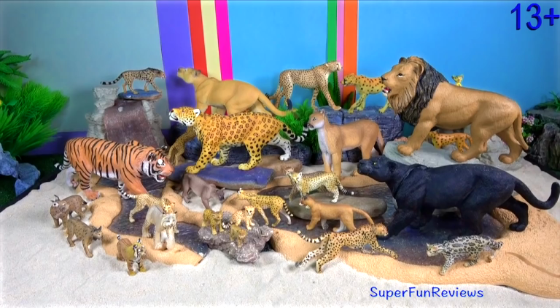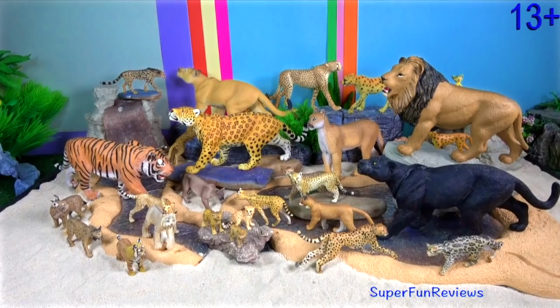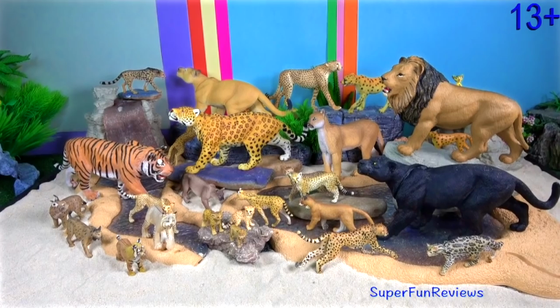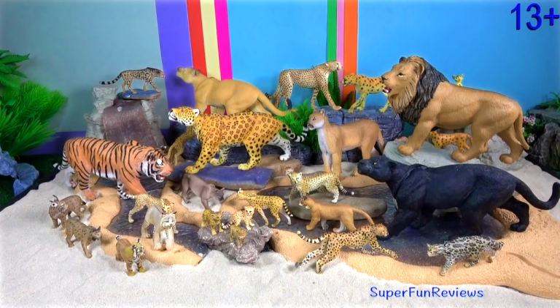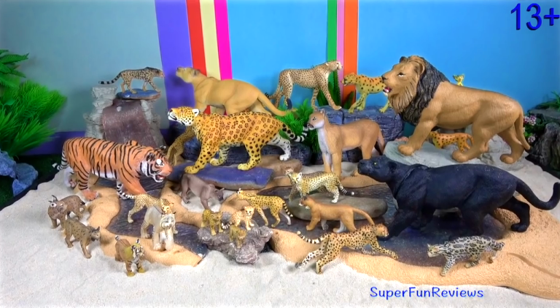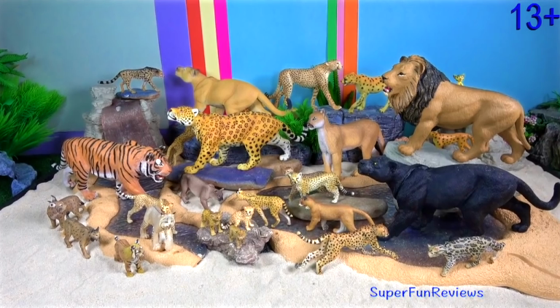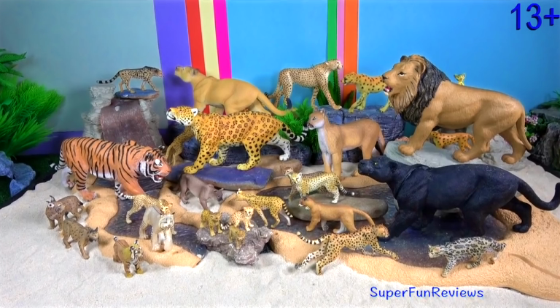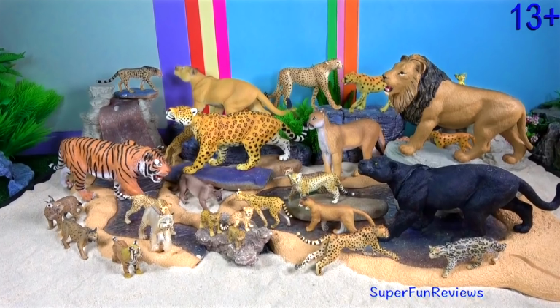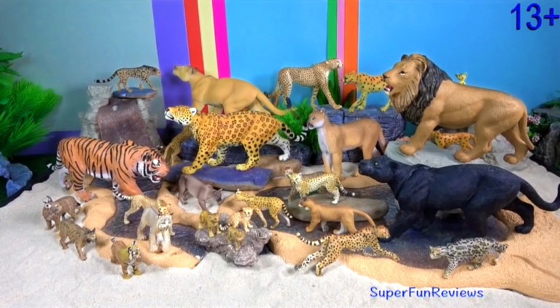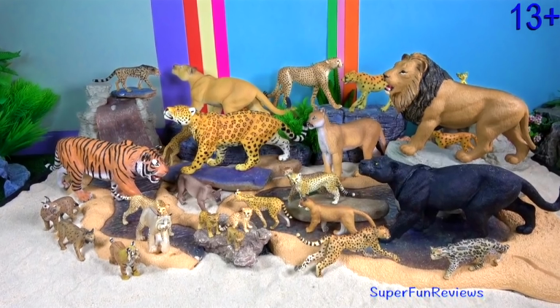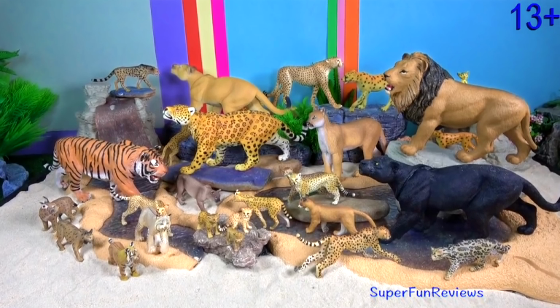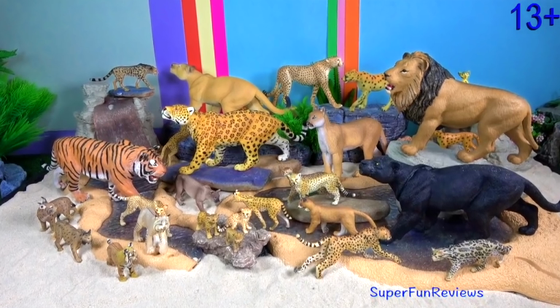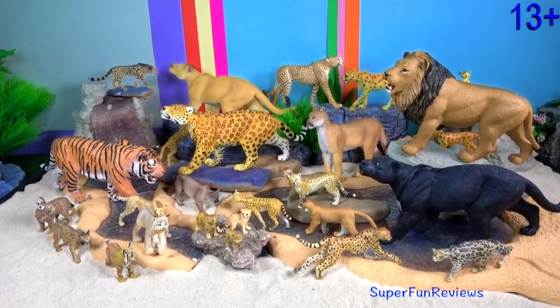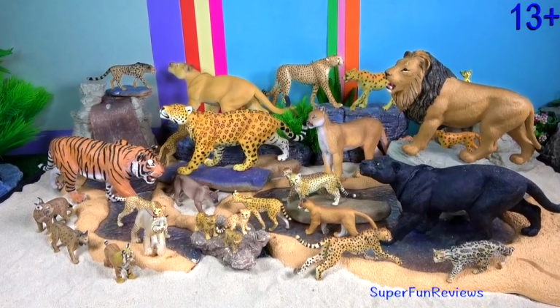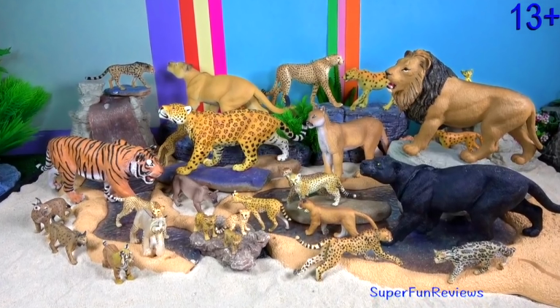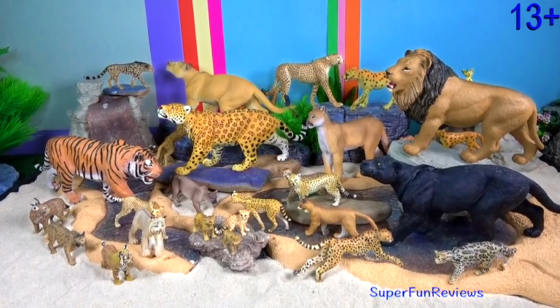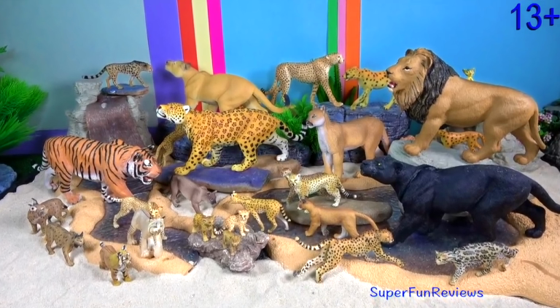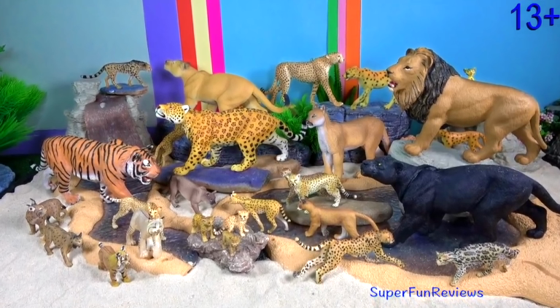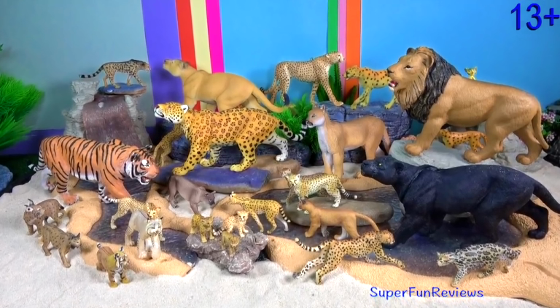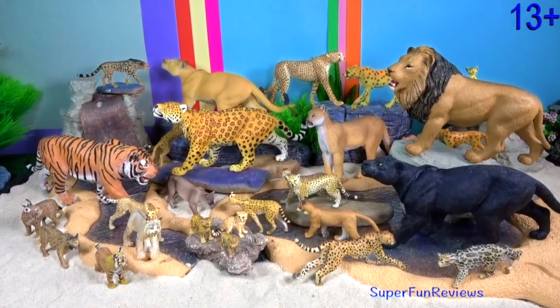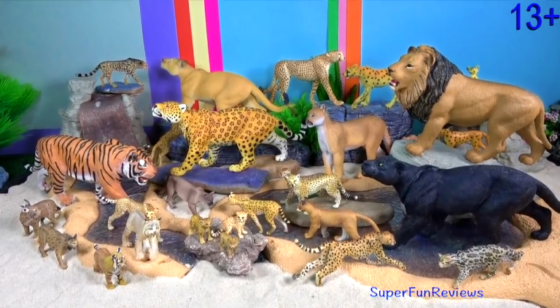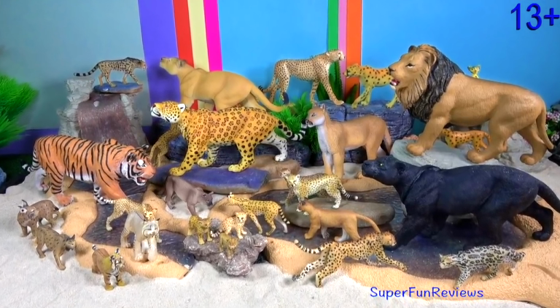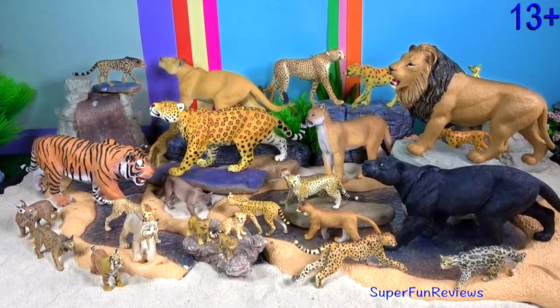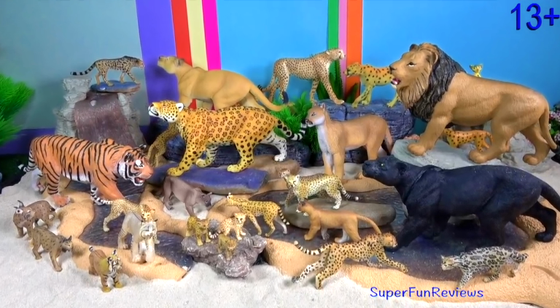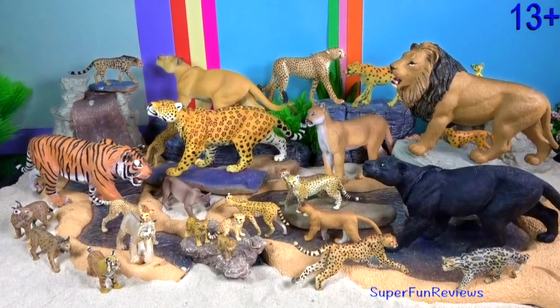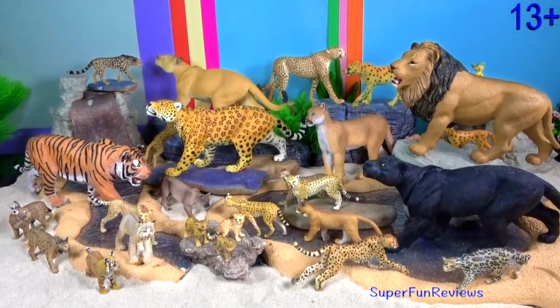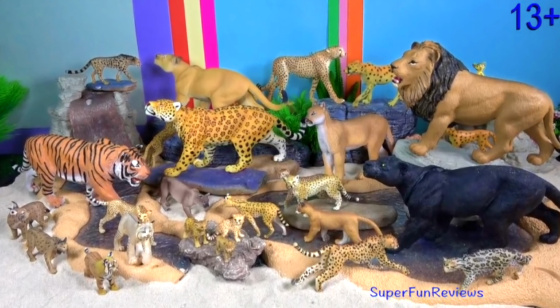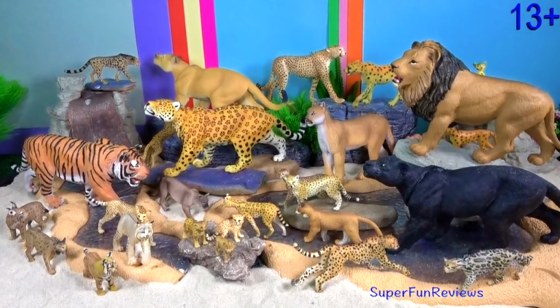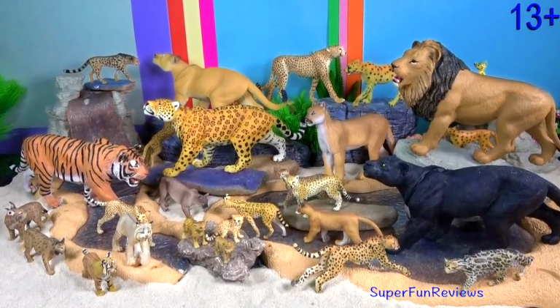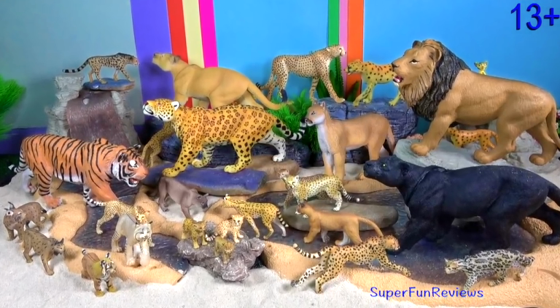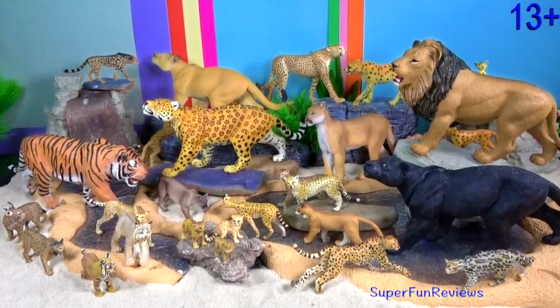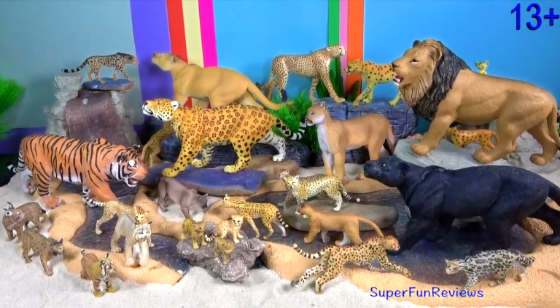Hey guys, it's Kerri. Lots of my favourite big cats and wild cats.